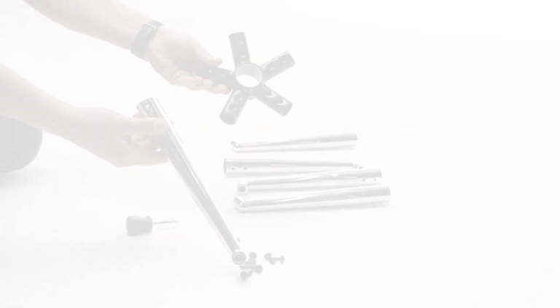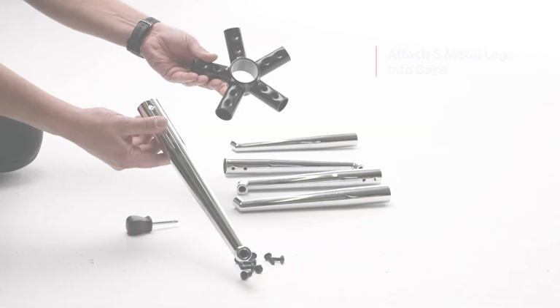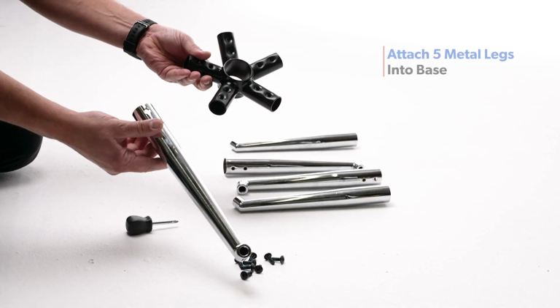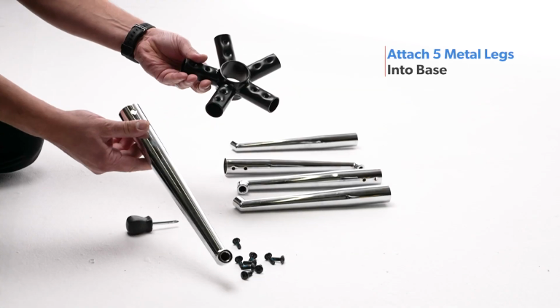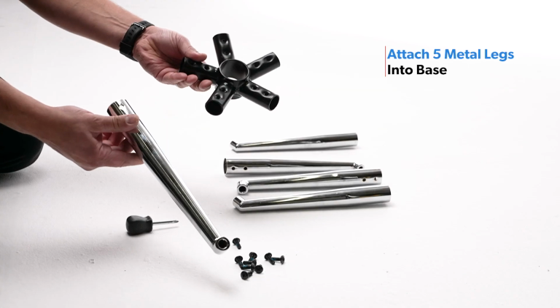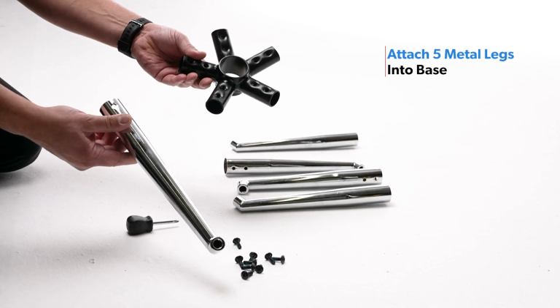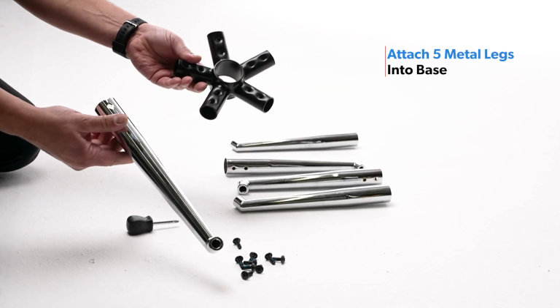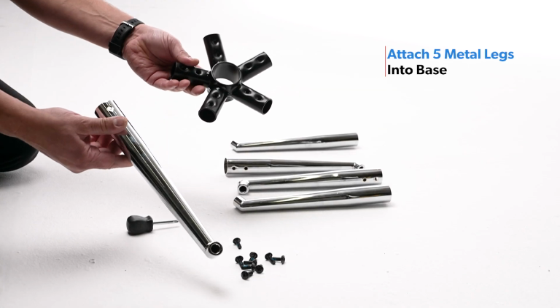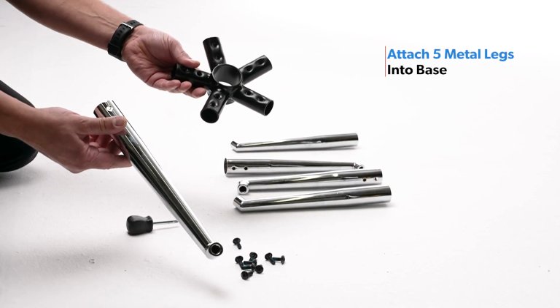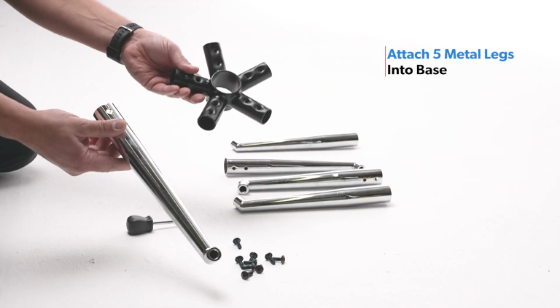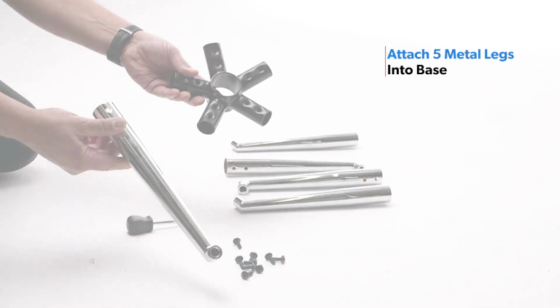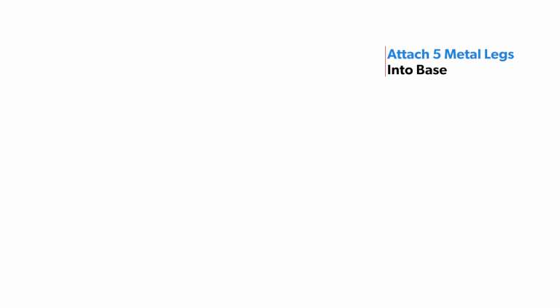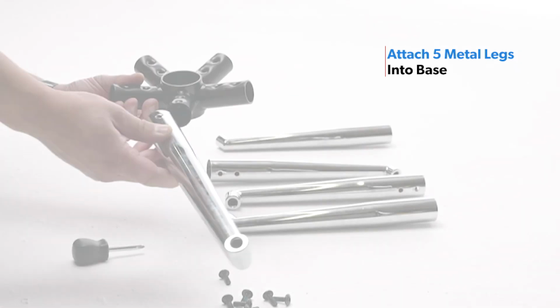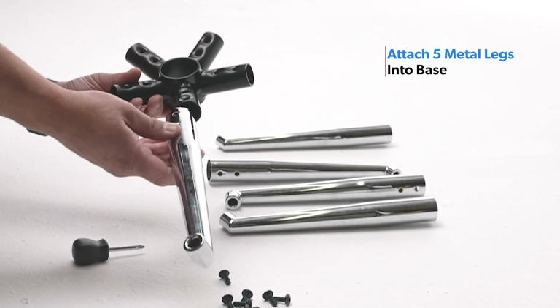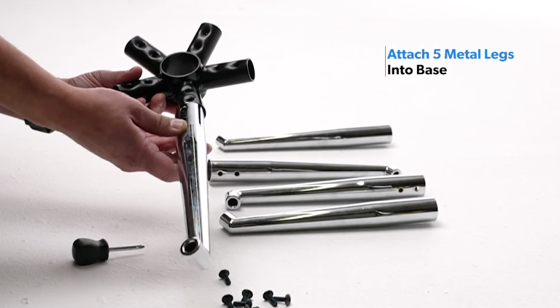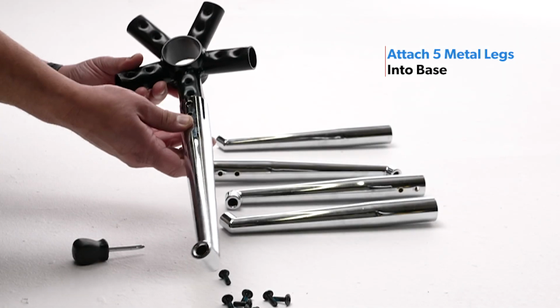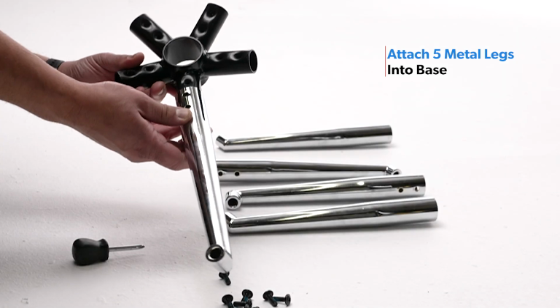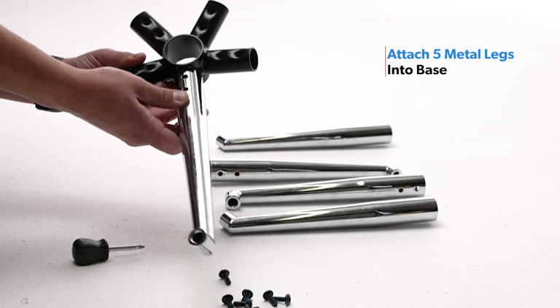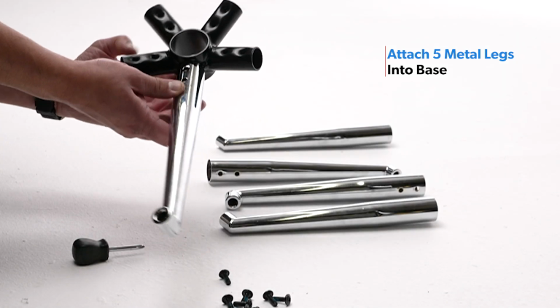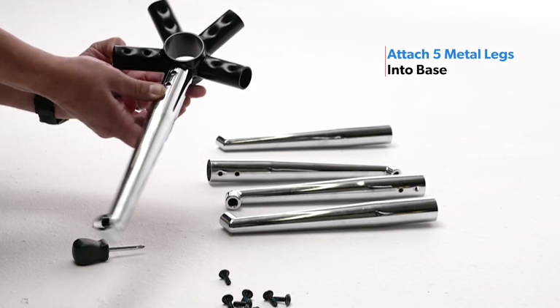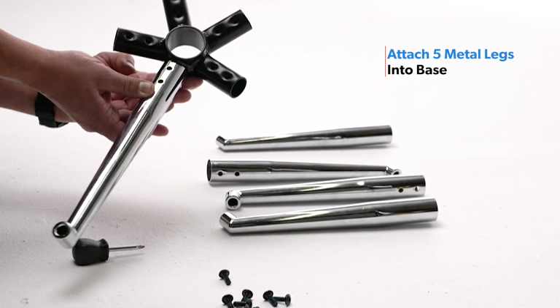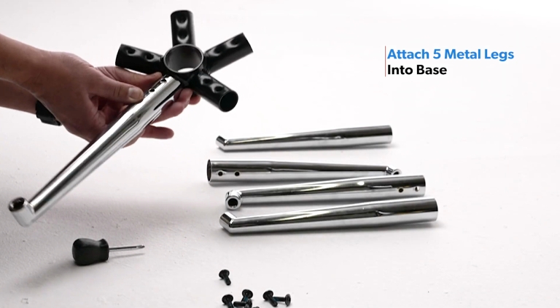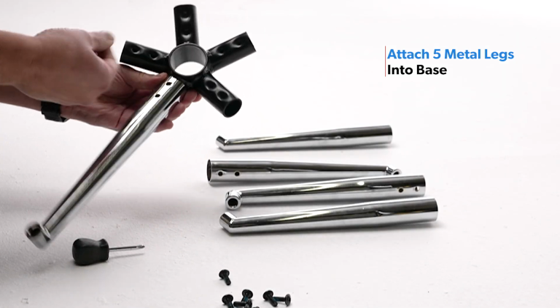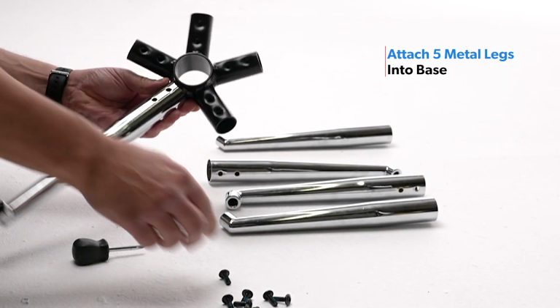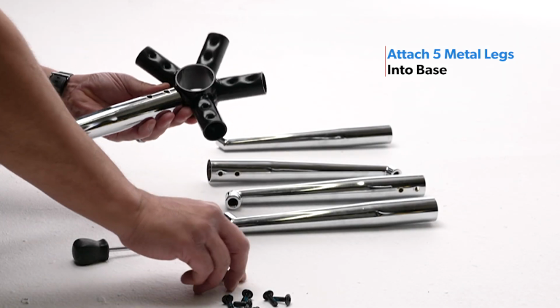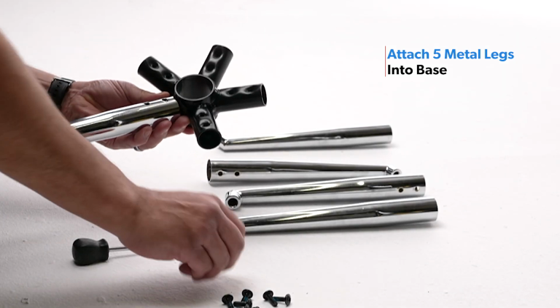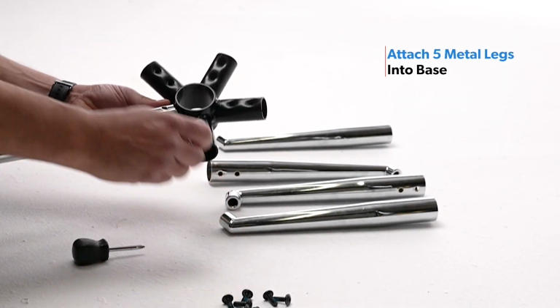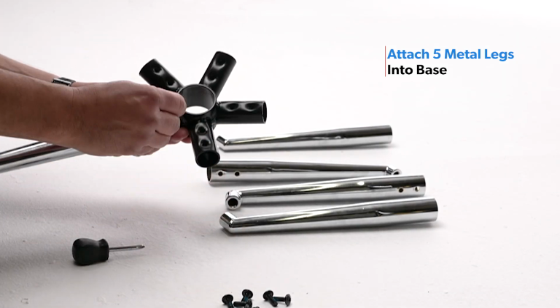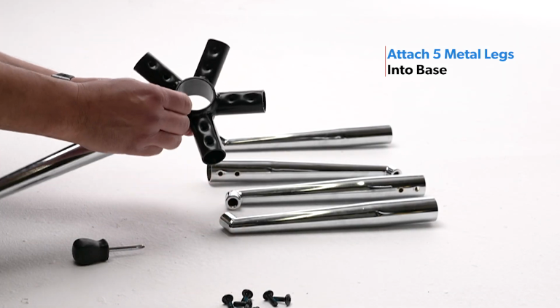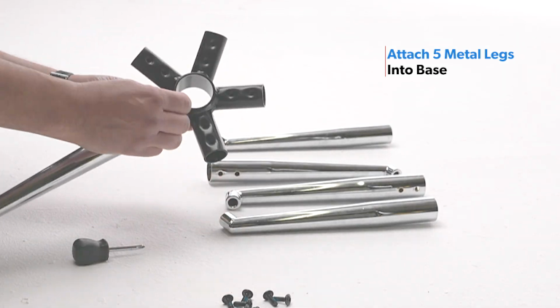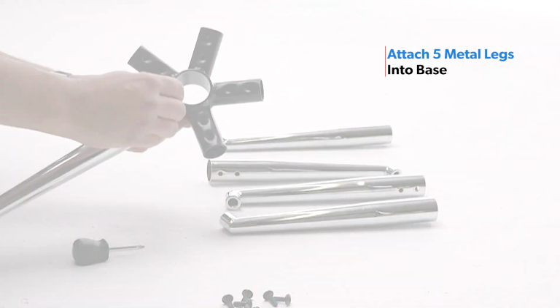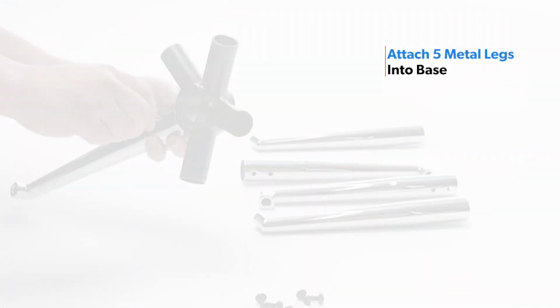Attach each leg by aligning the screw holes into the base, then fully tighten each screw.